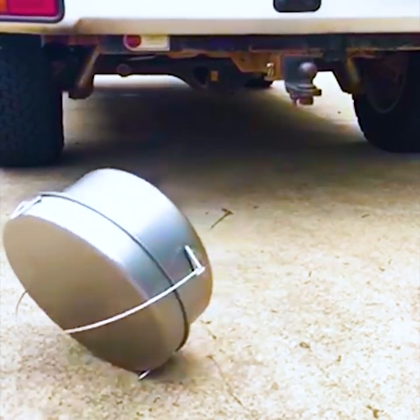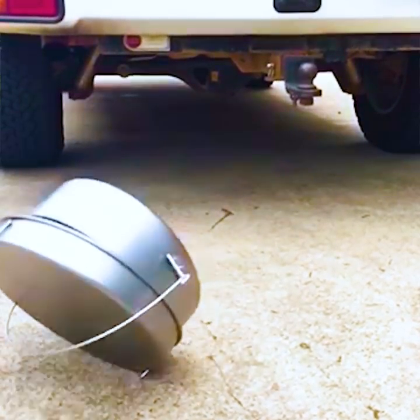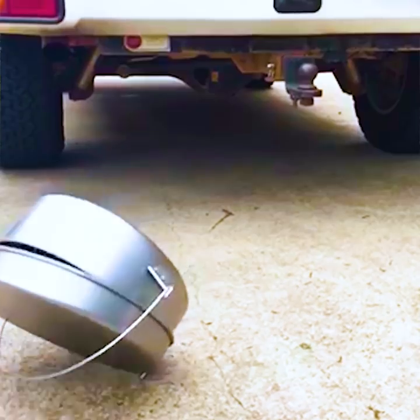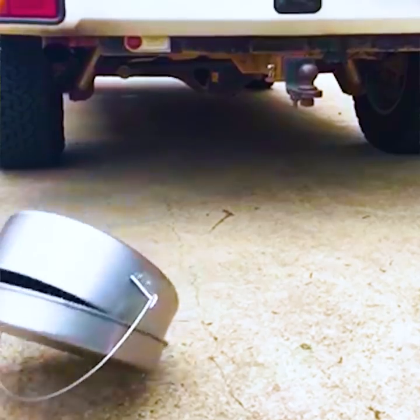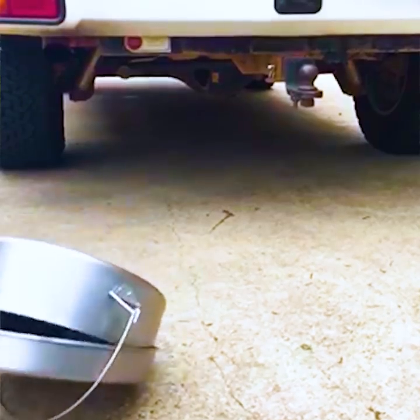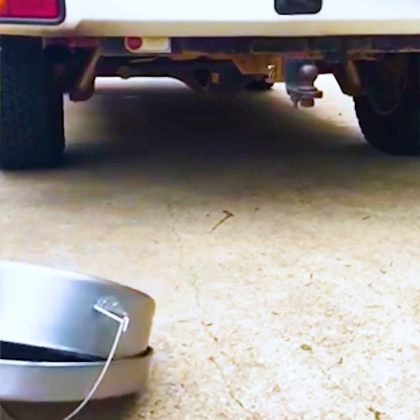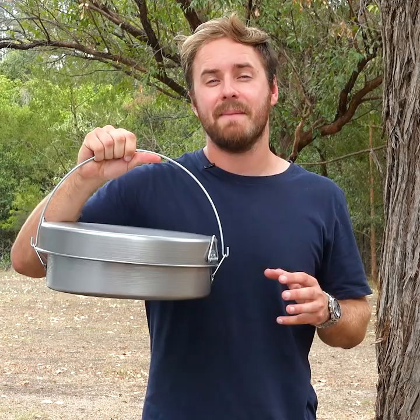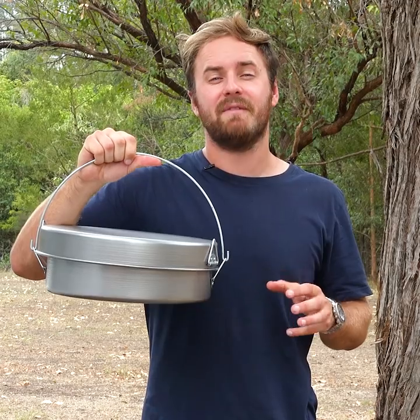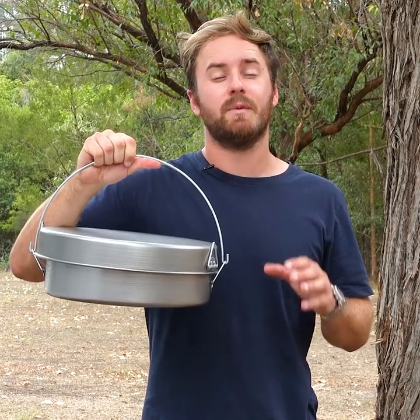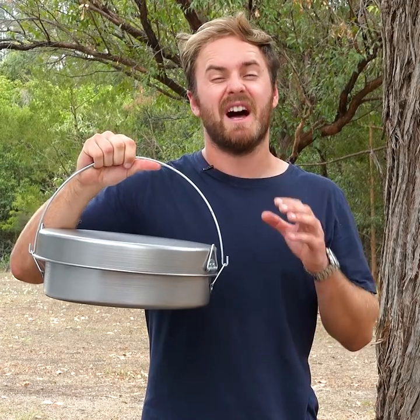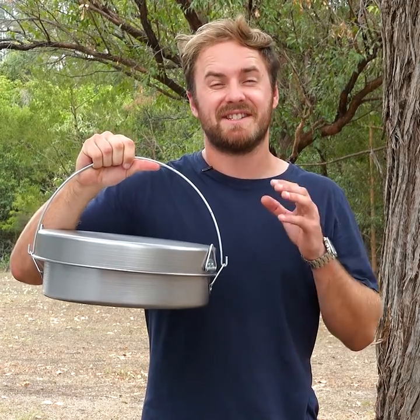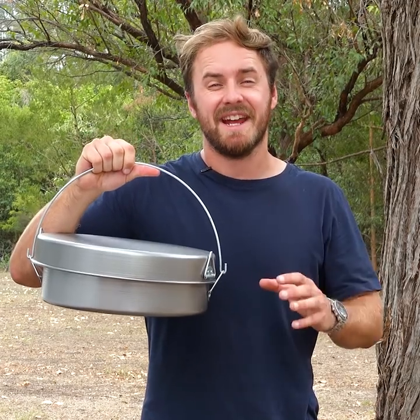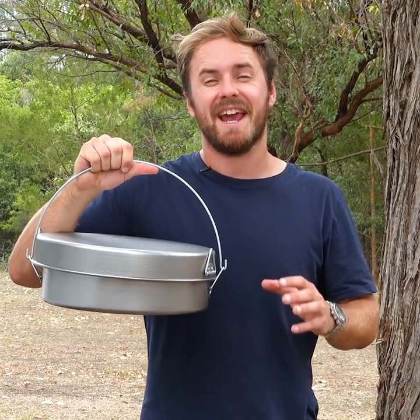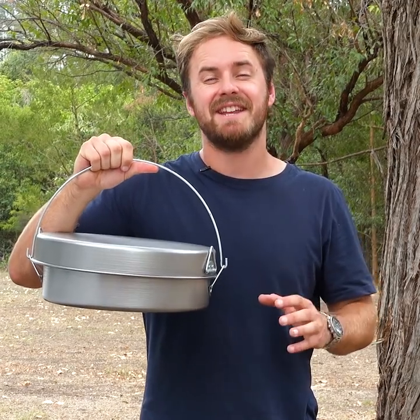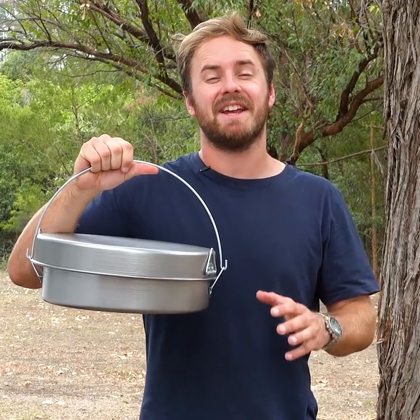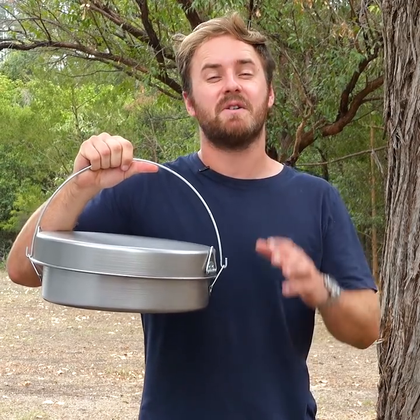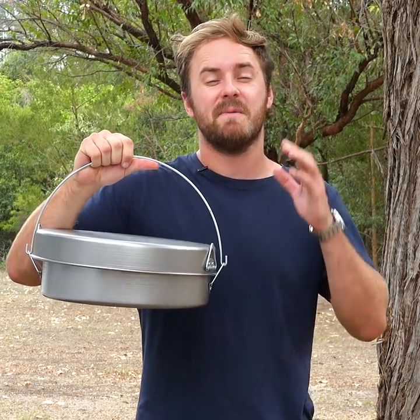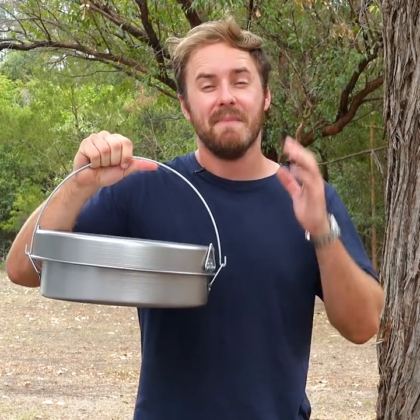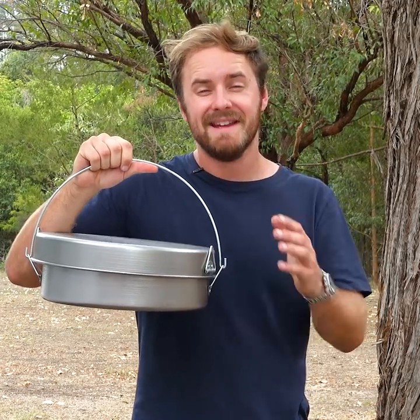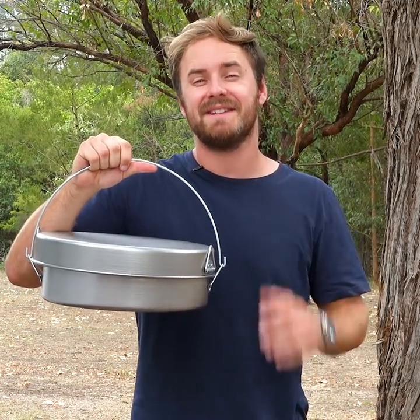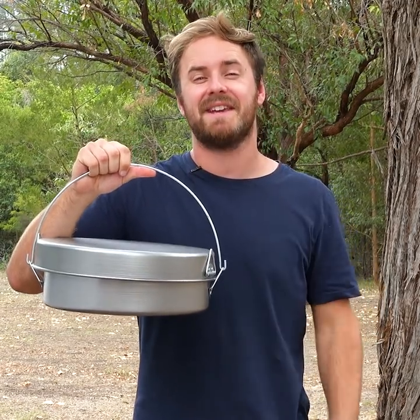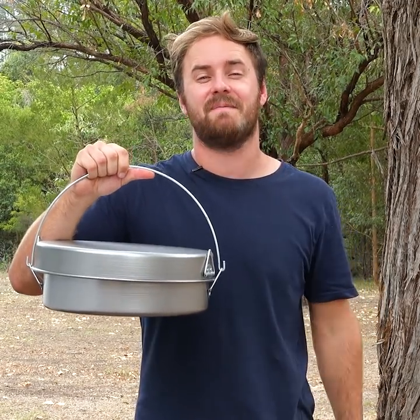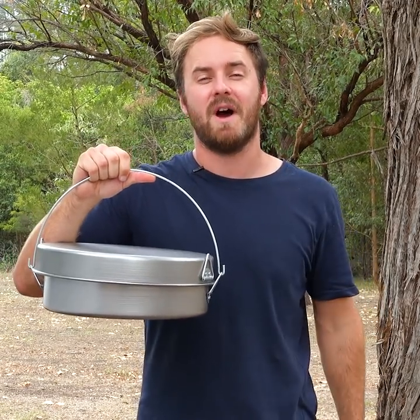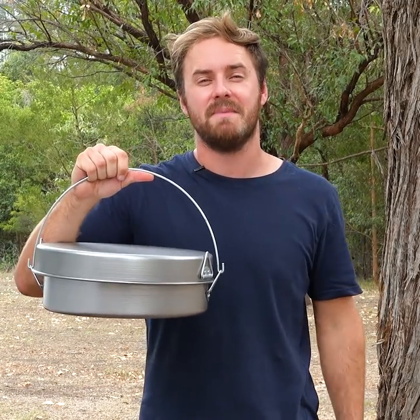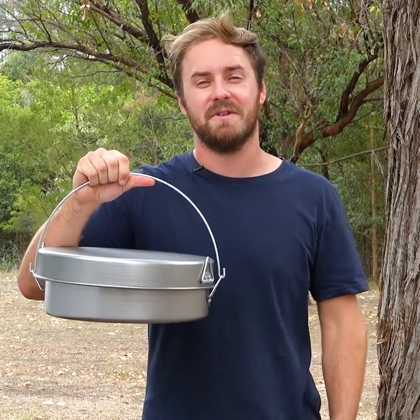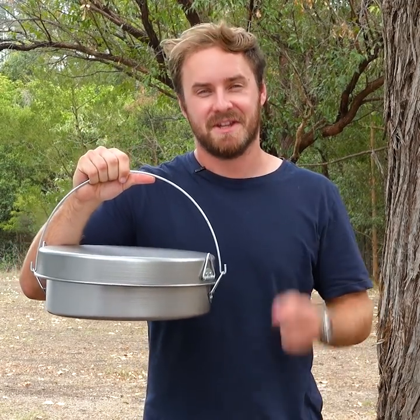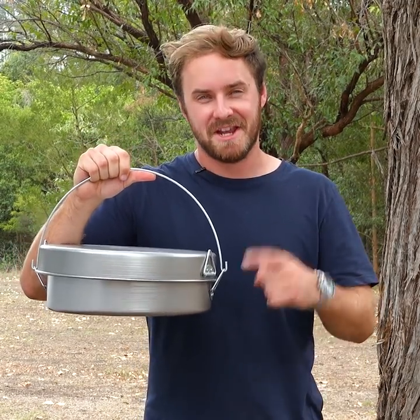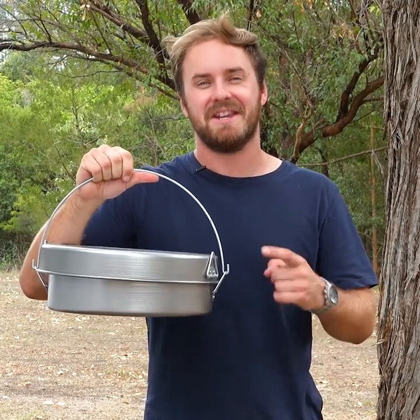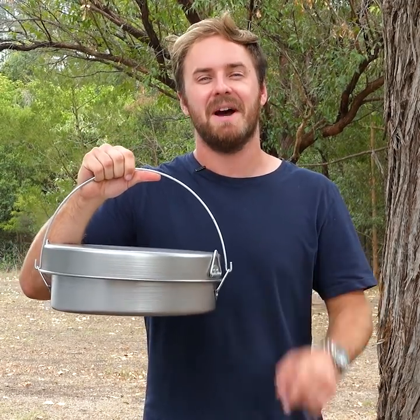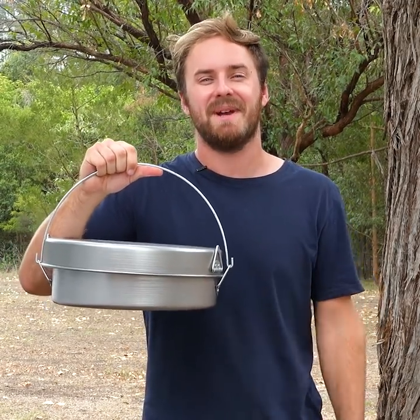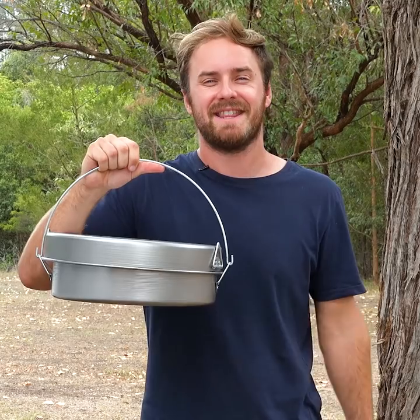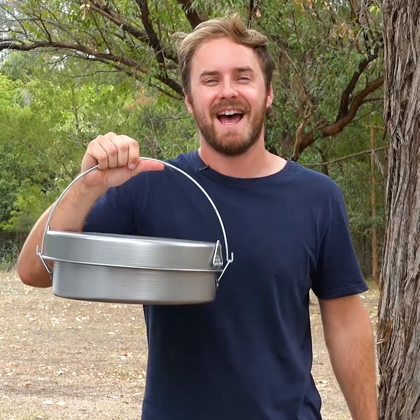A Badoori camp oven will last decades and cooks amazing campfire meals. You can't beat that.